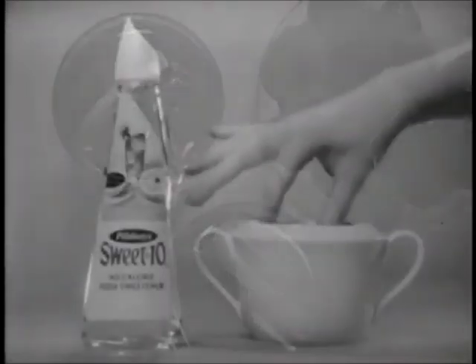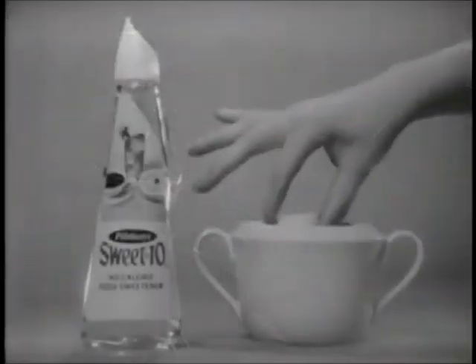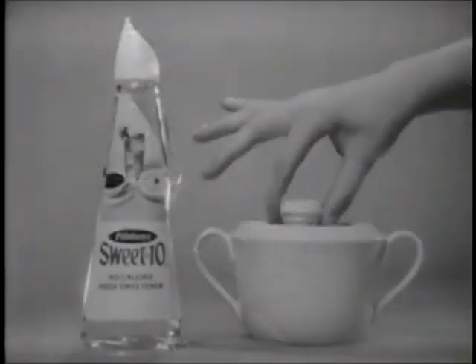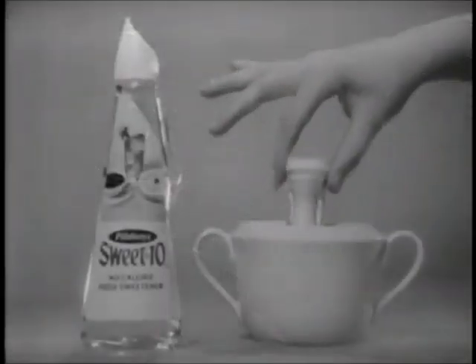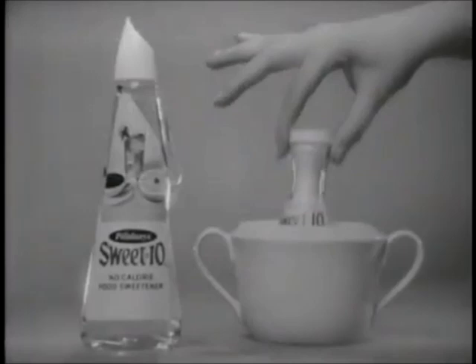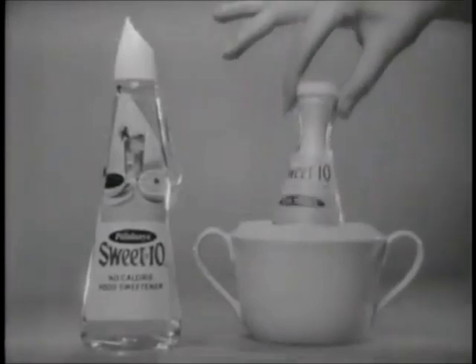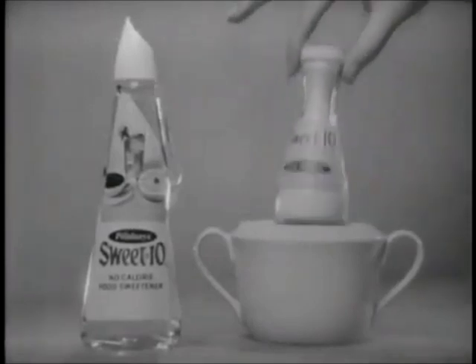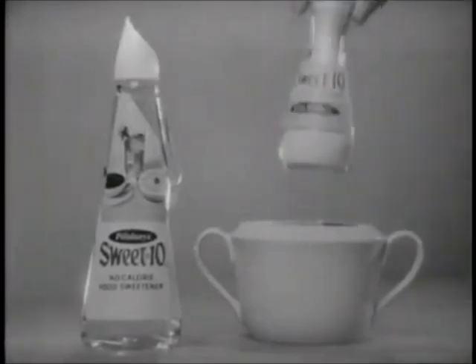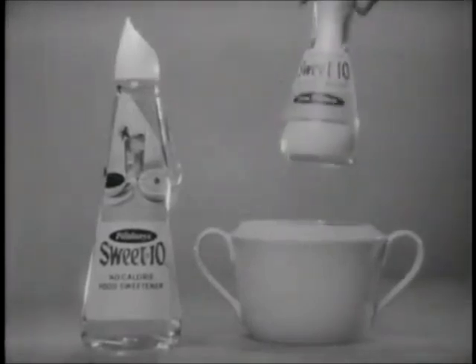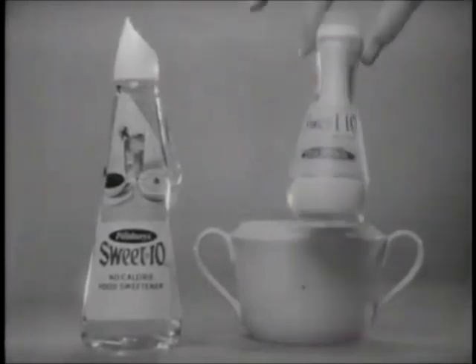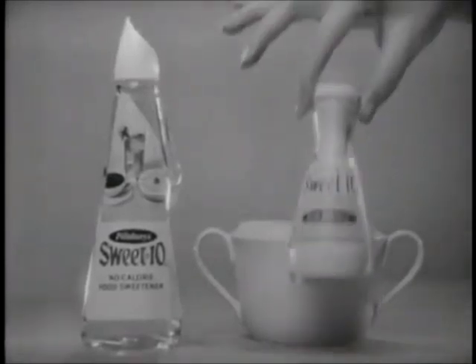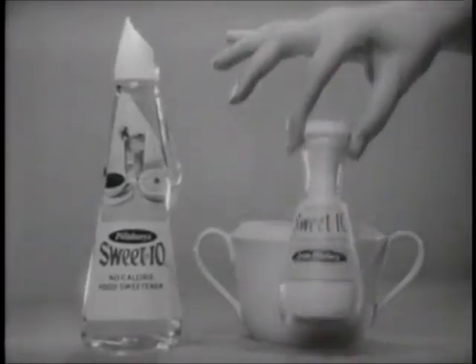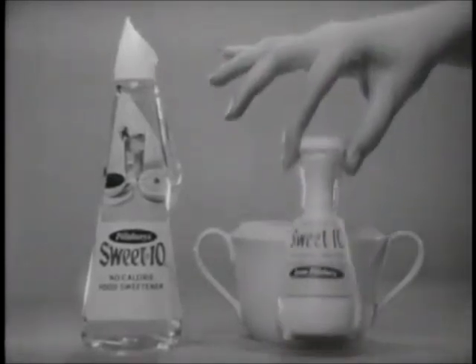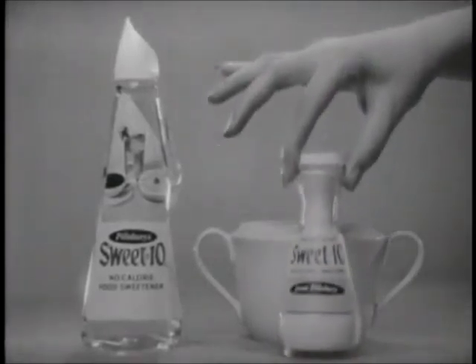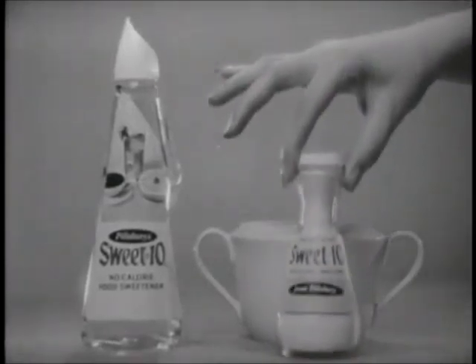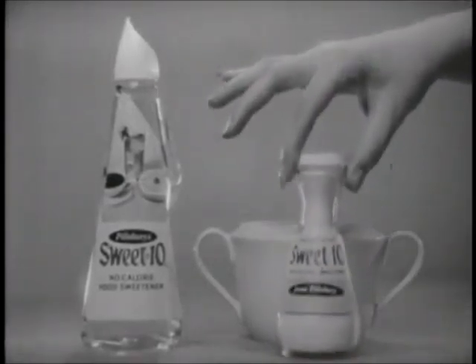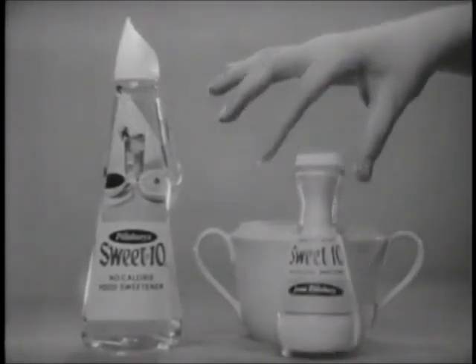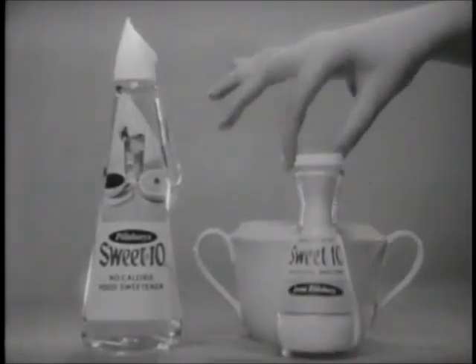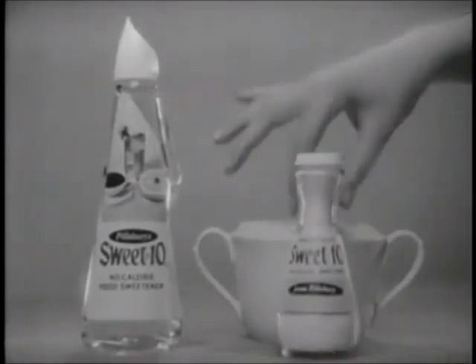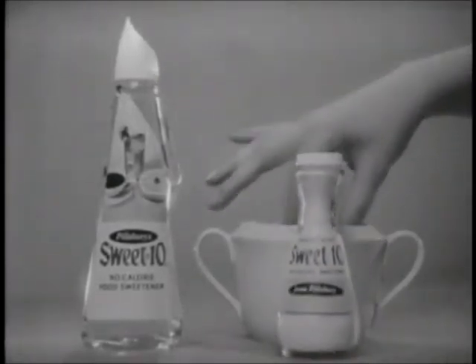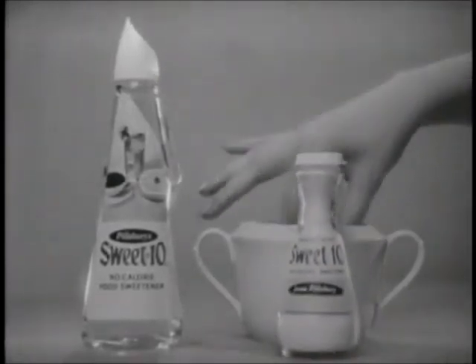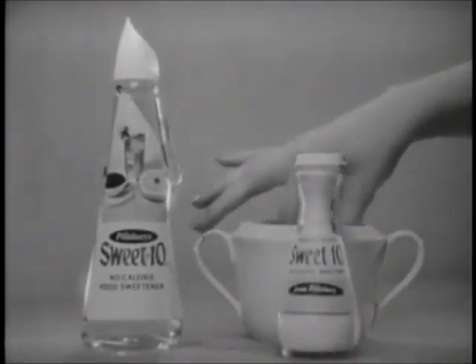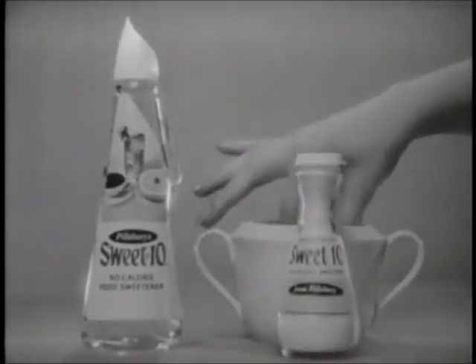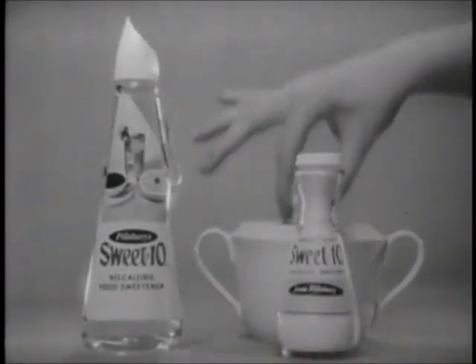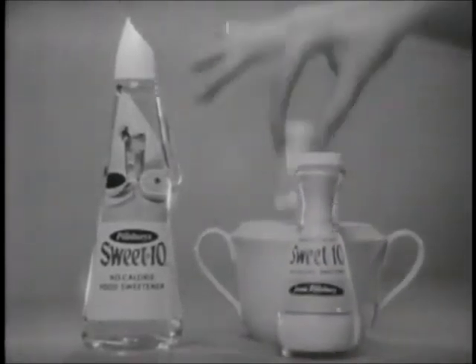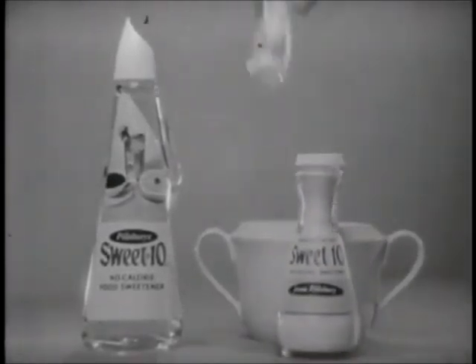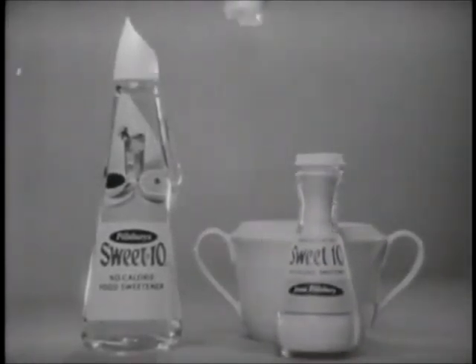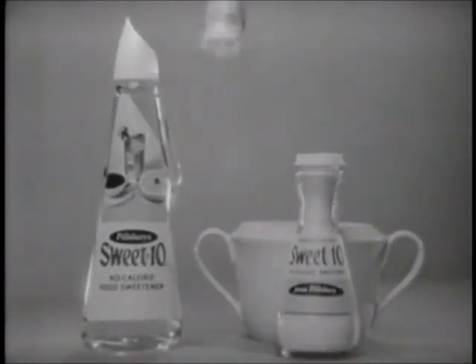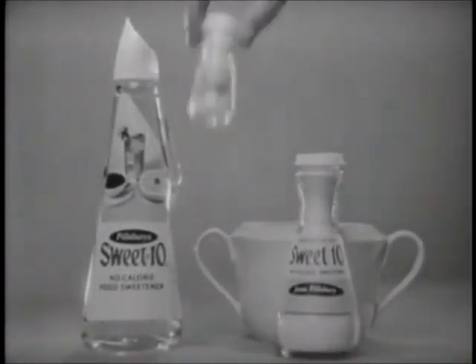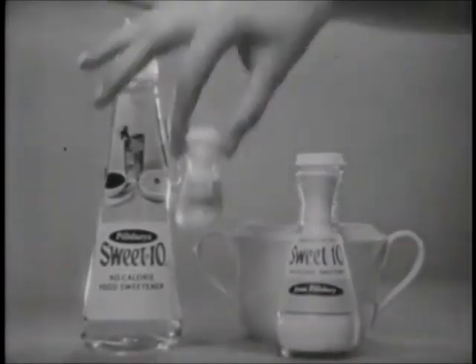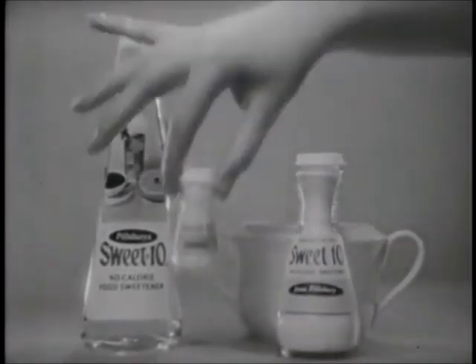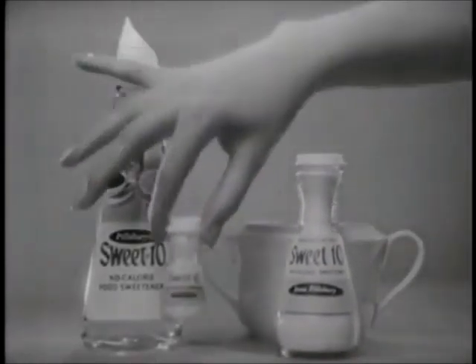Sweet Ten. Liquid. Granulated. Tablets. From Pillsbury.